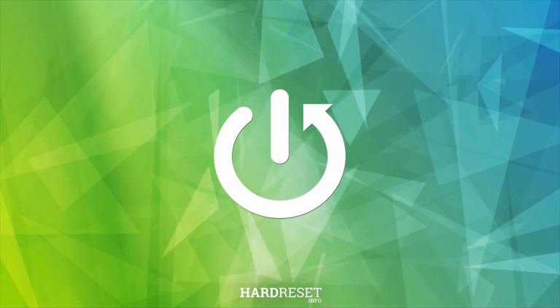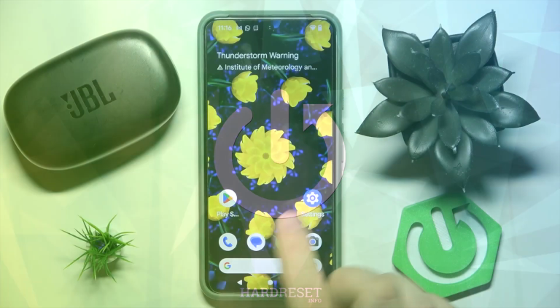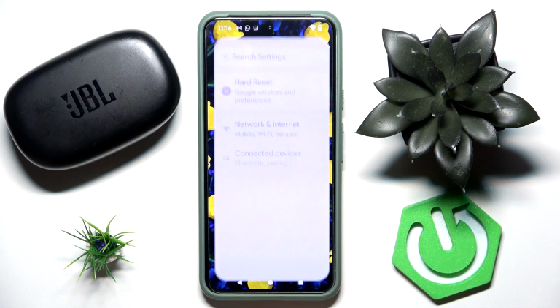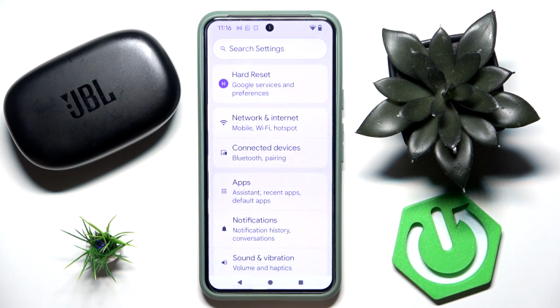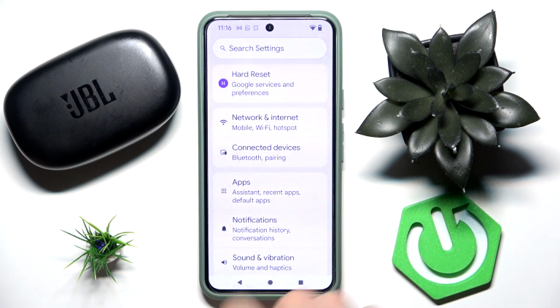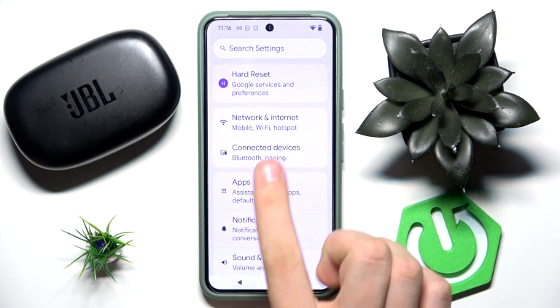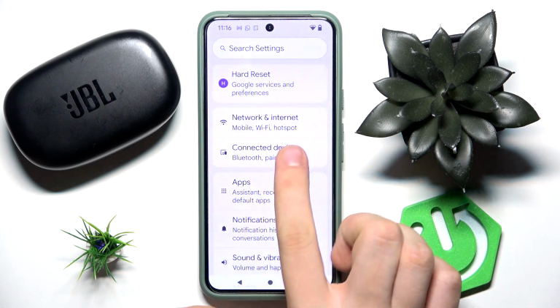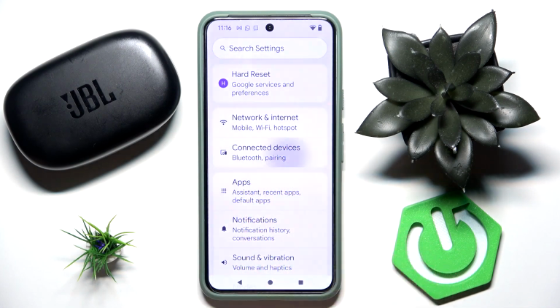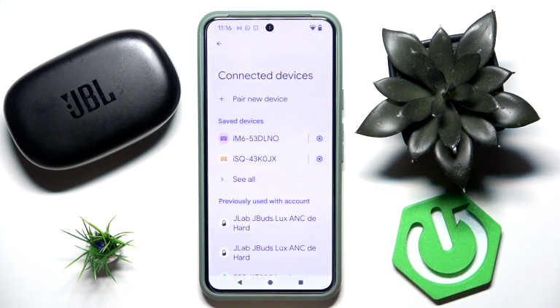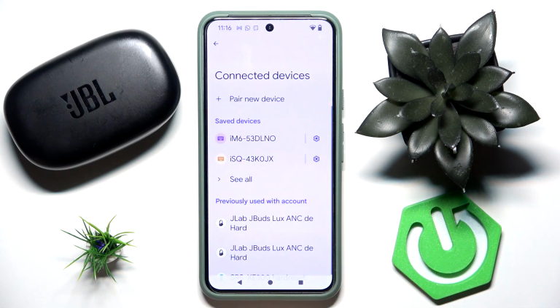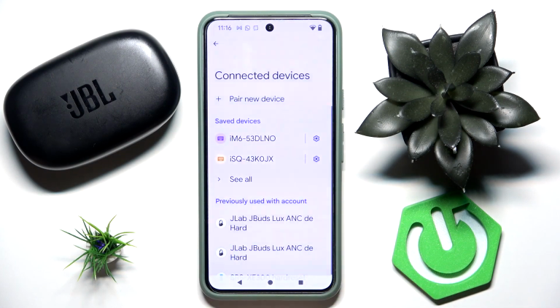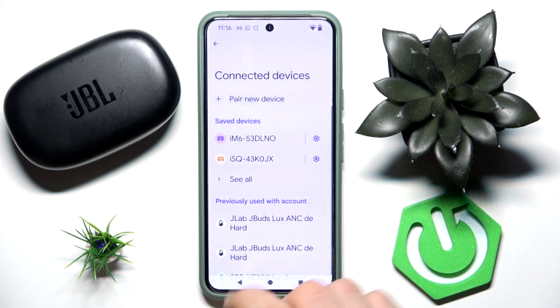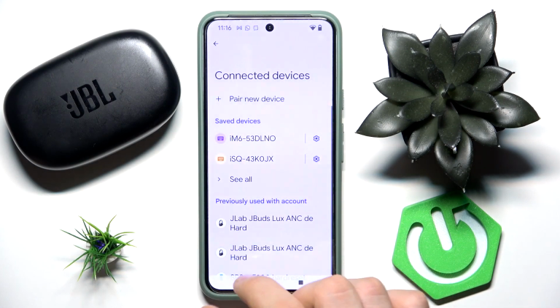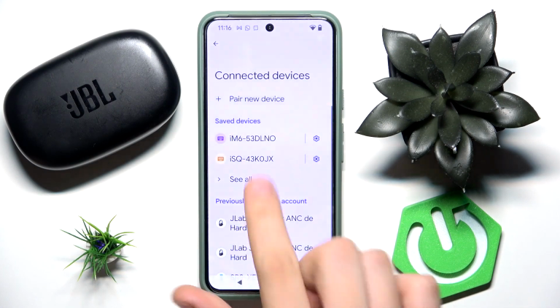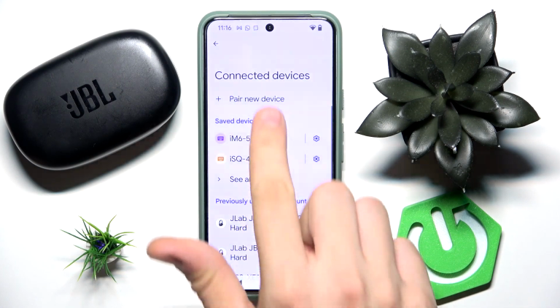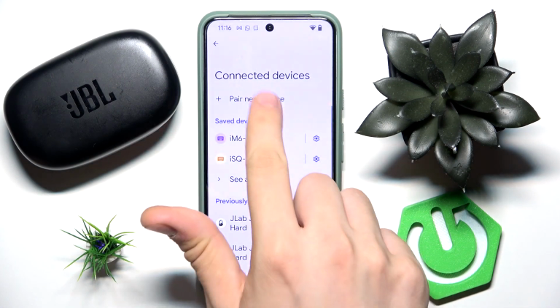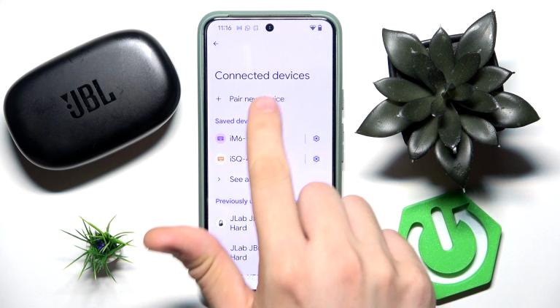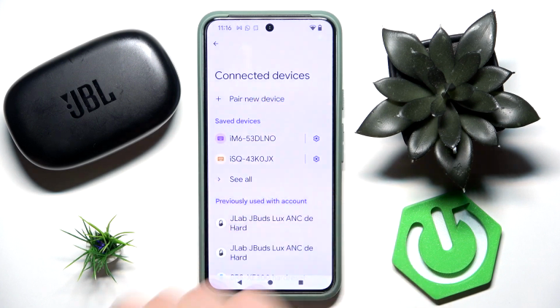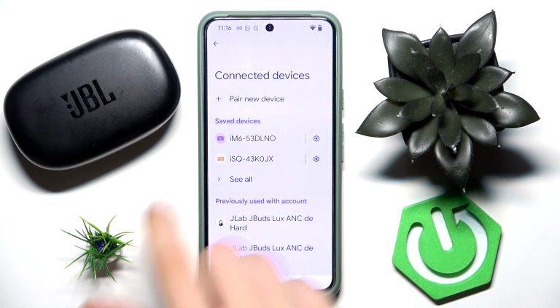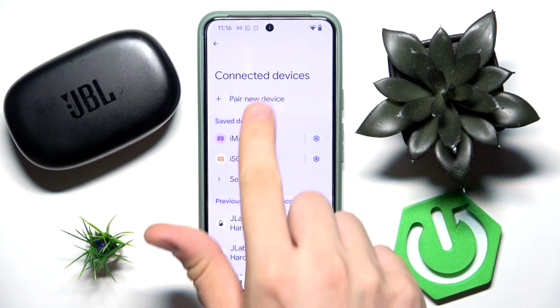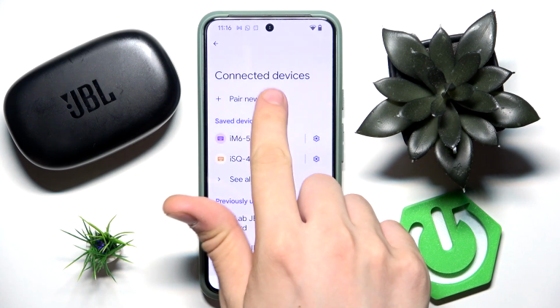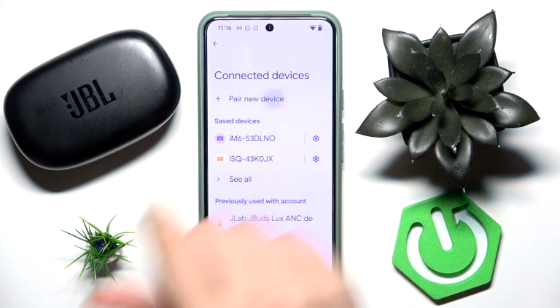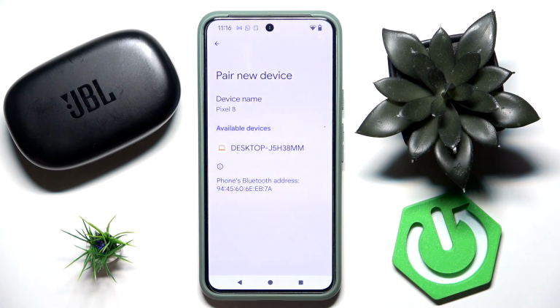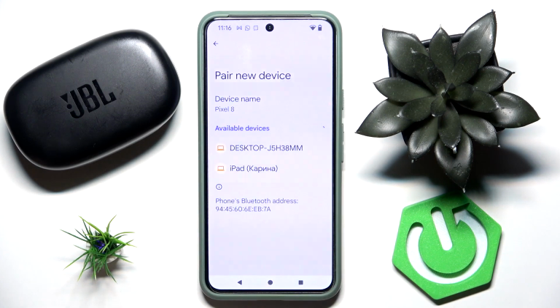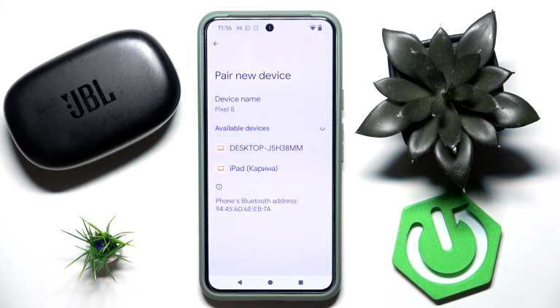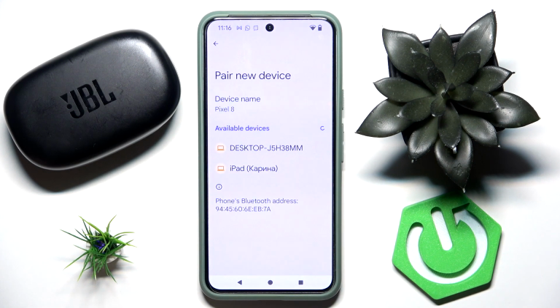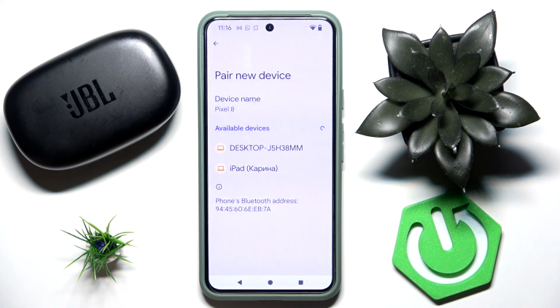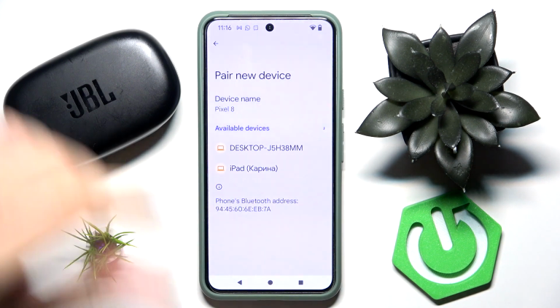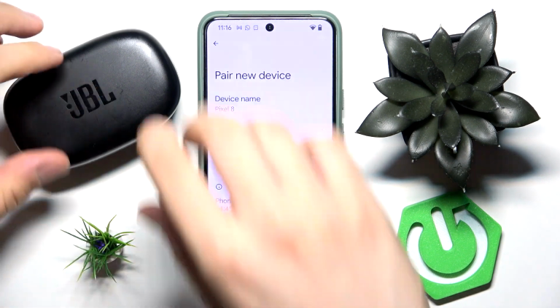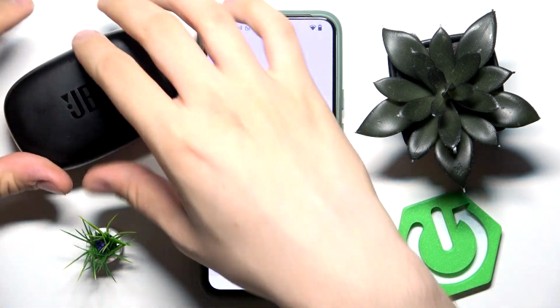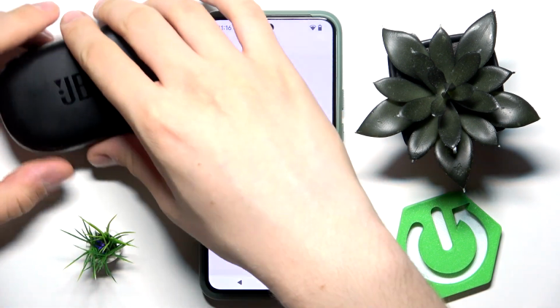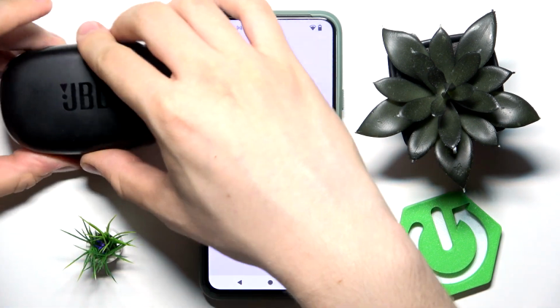First, open Settings, go to Connected Devices, and tap Pair New Device. Now open the case.